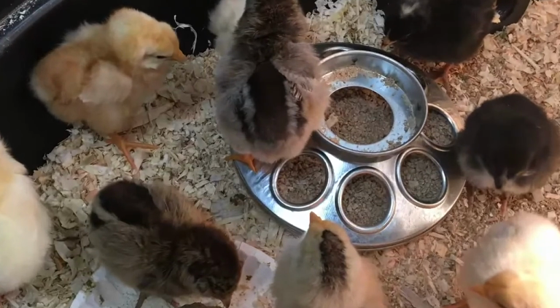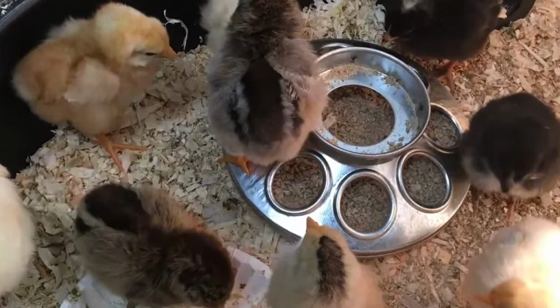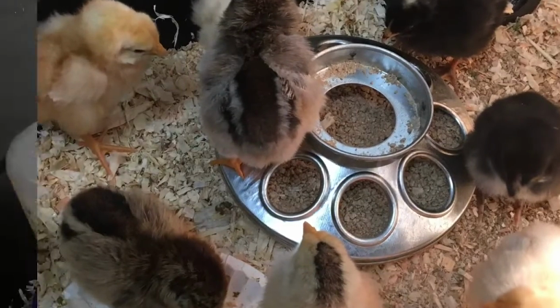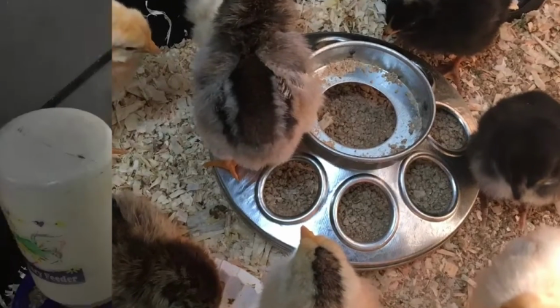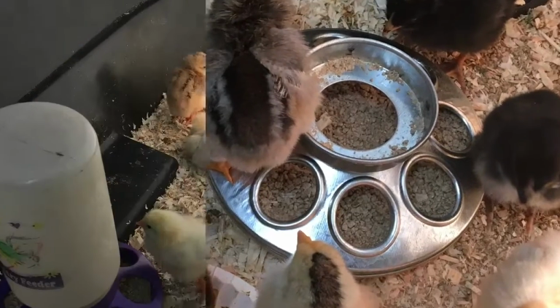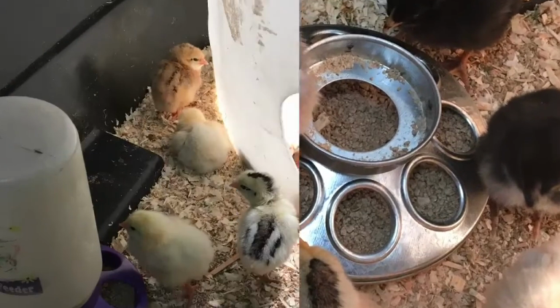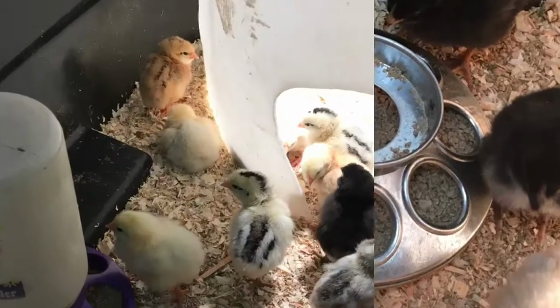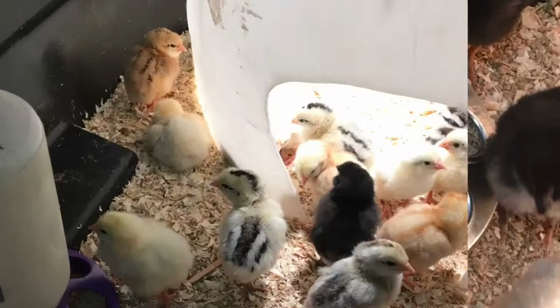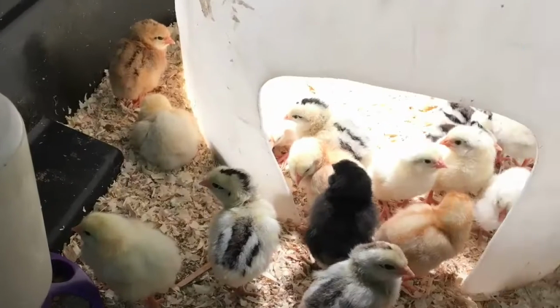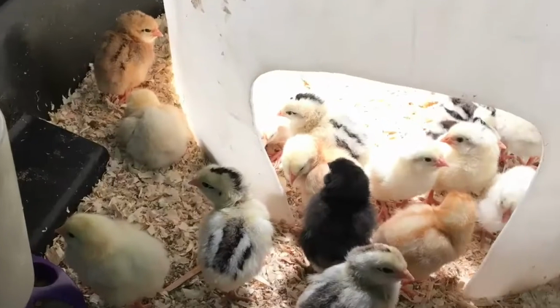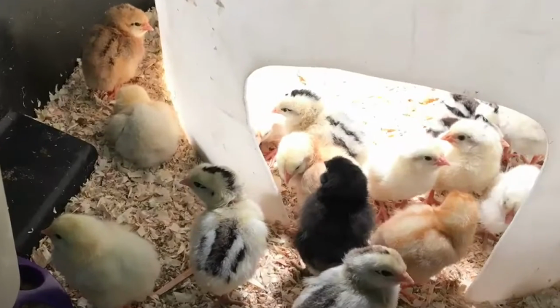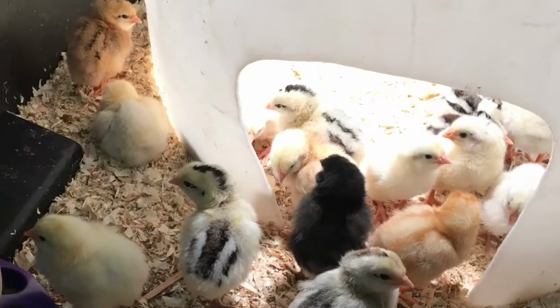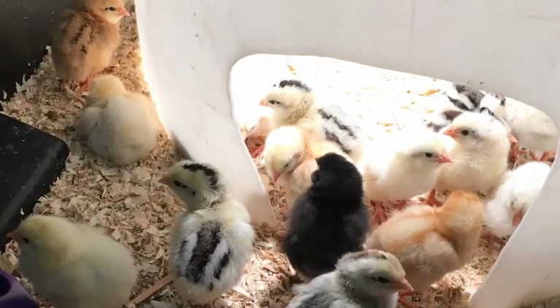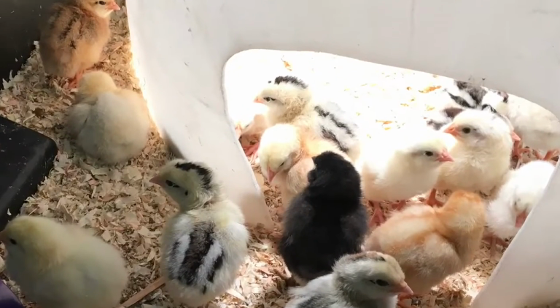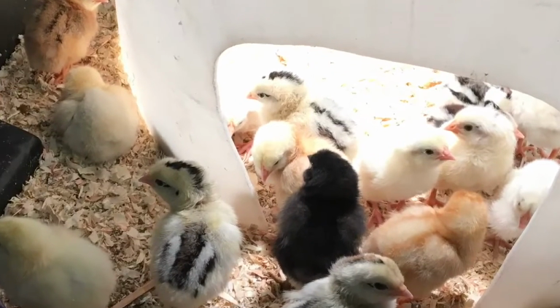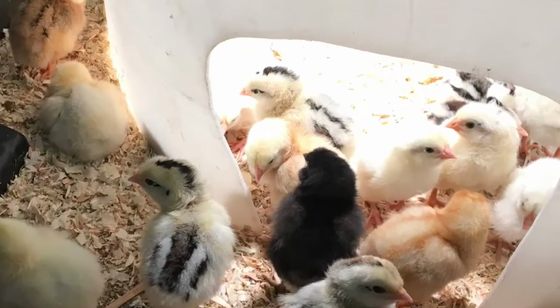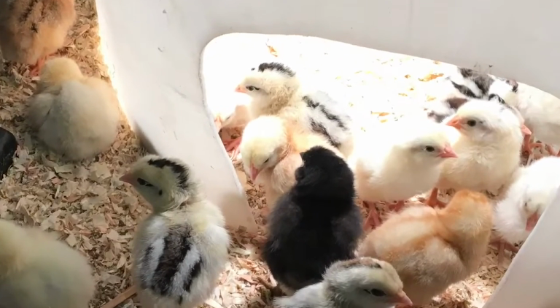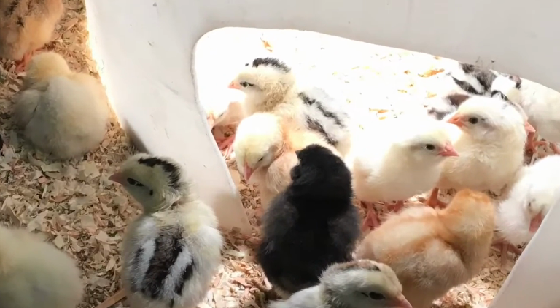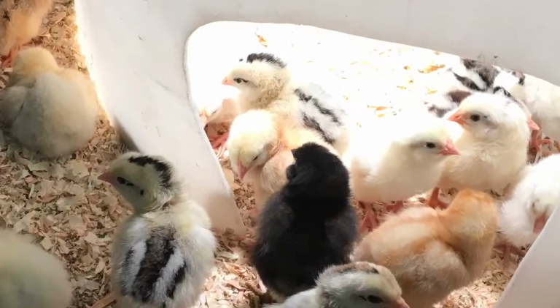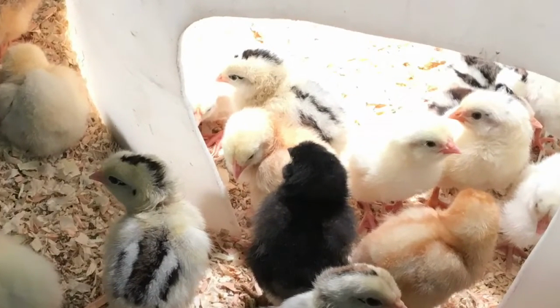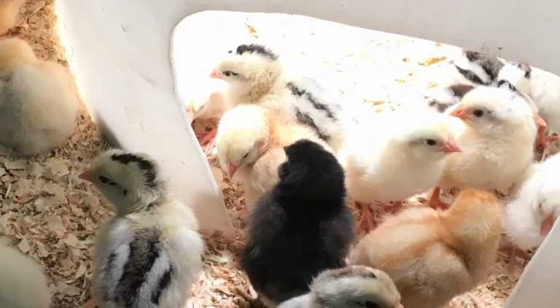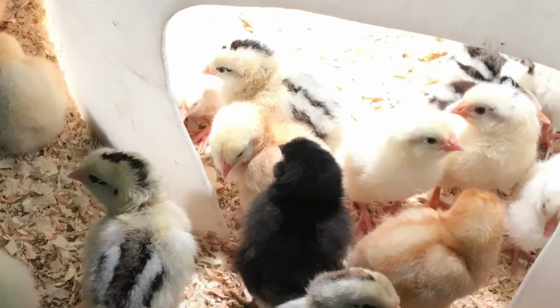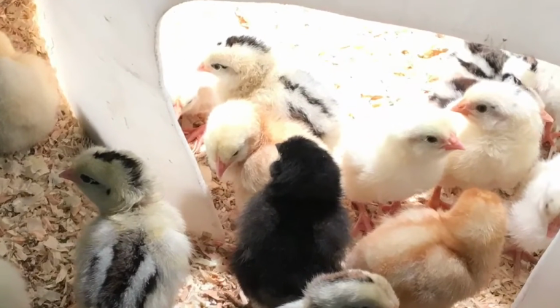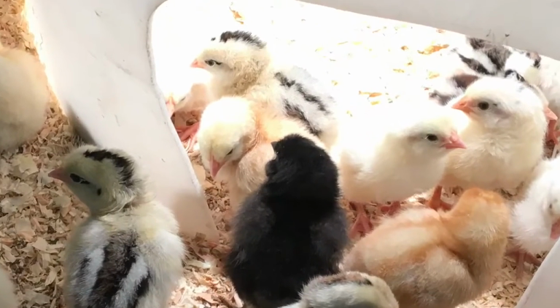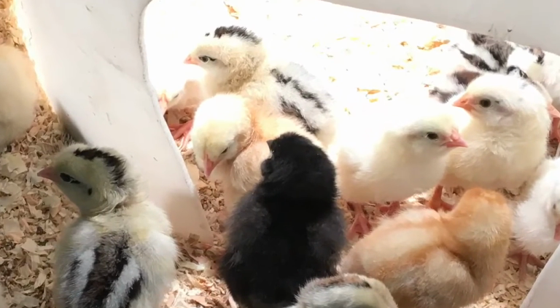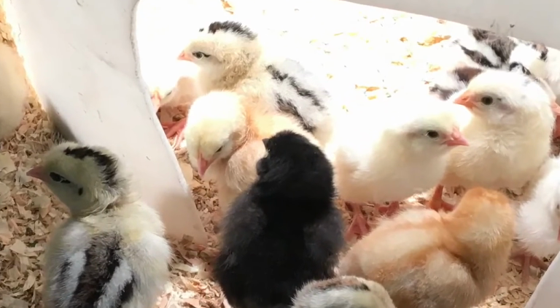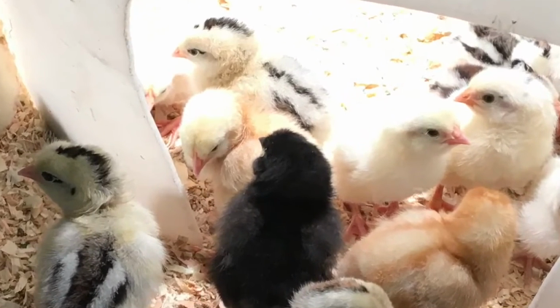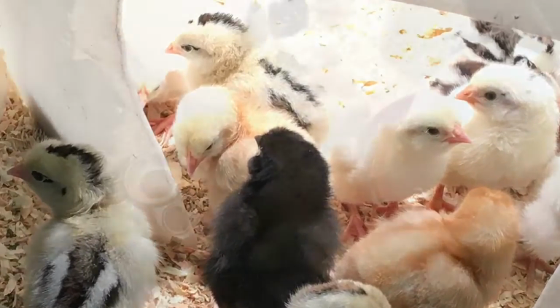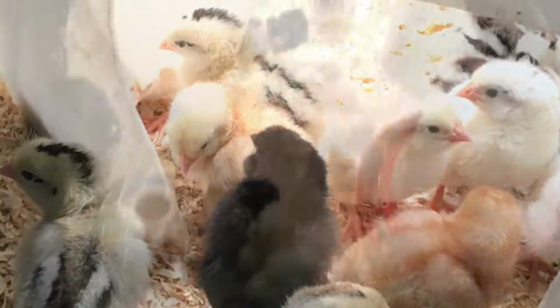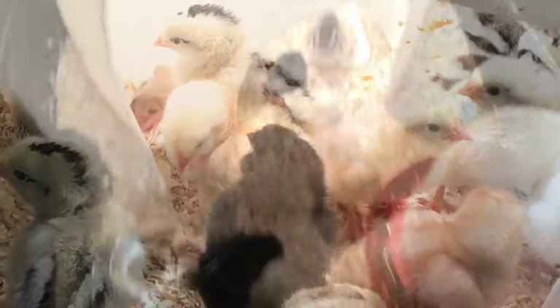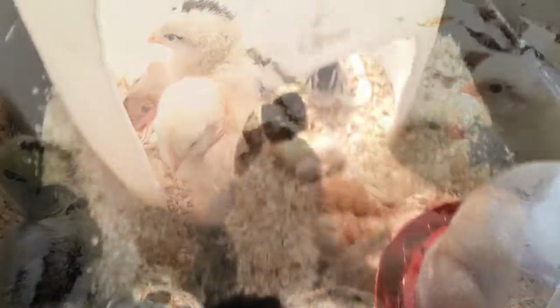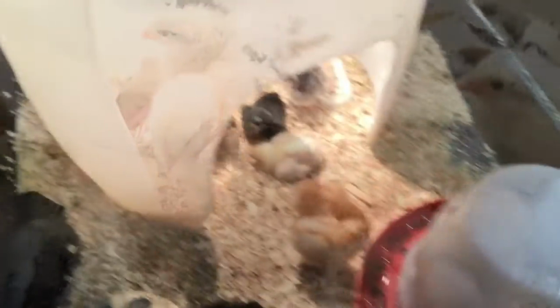Last week, we went into the first grade classrooms and saw all the baby chicks.